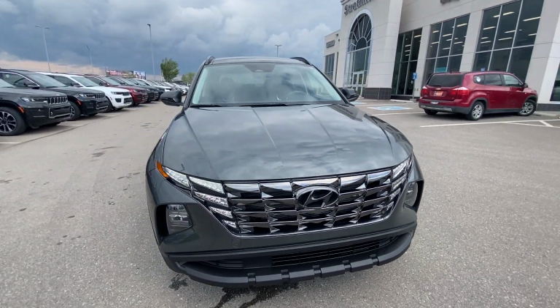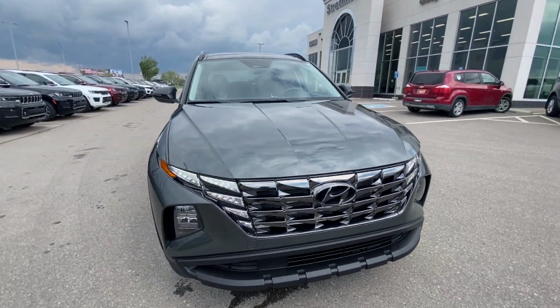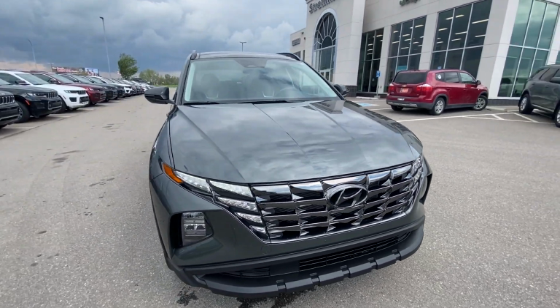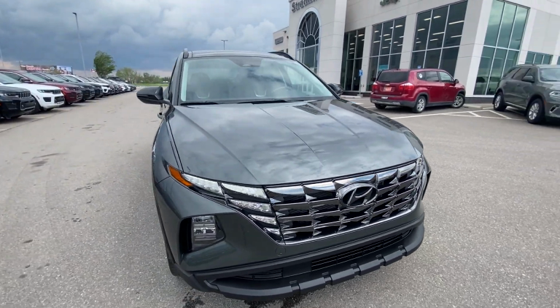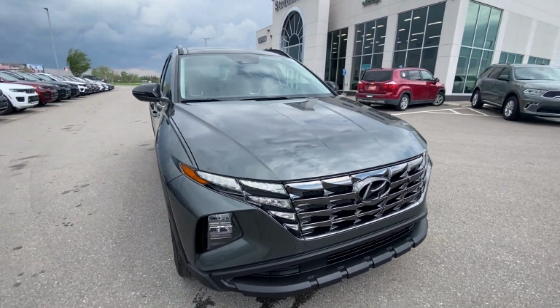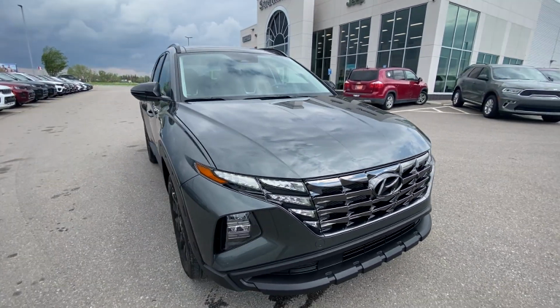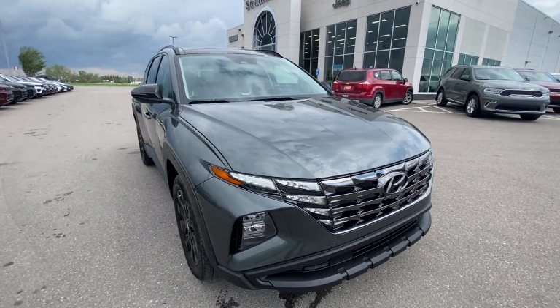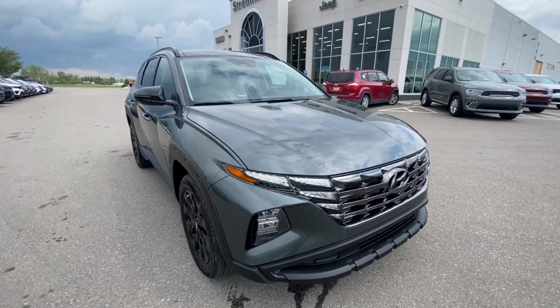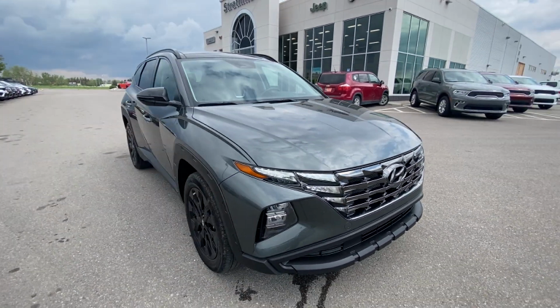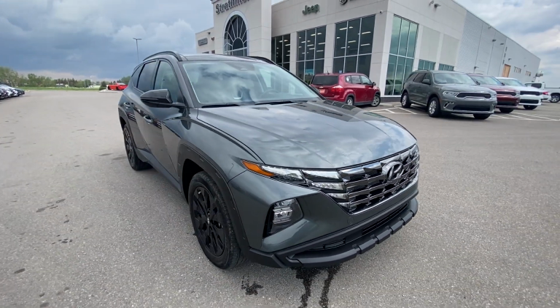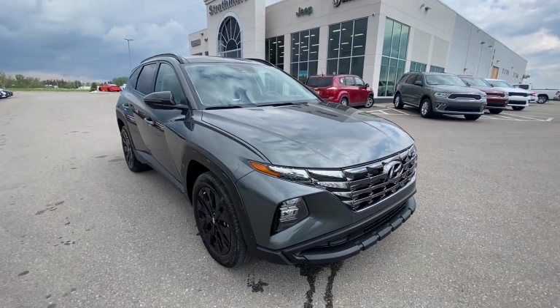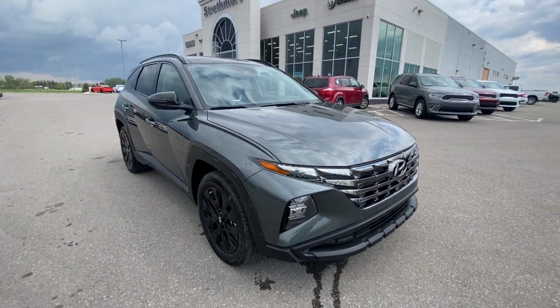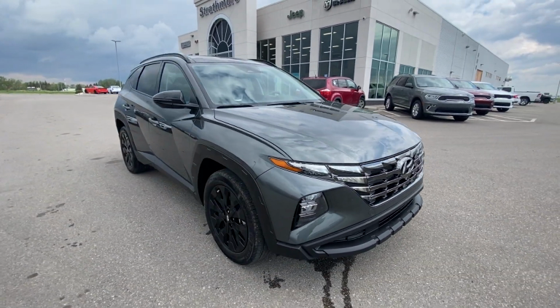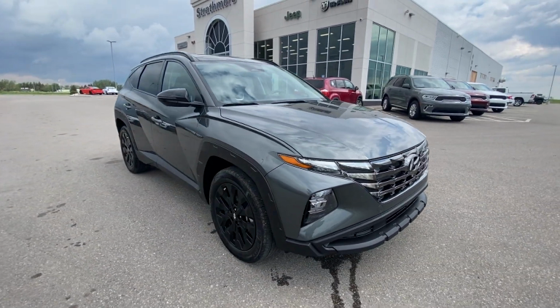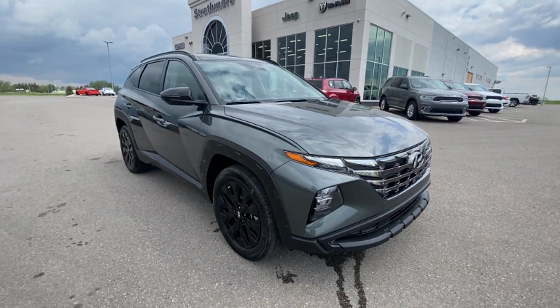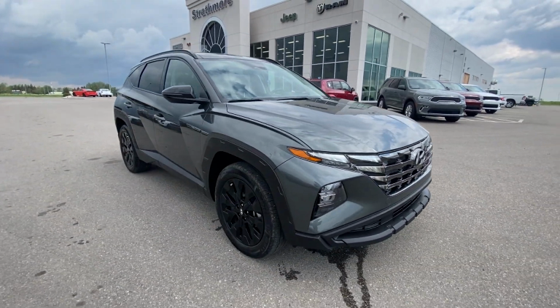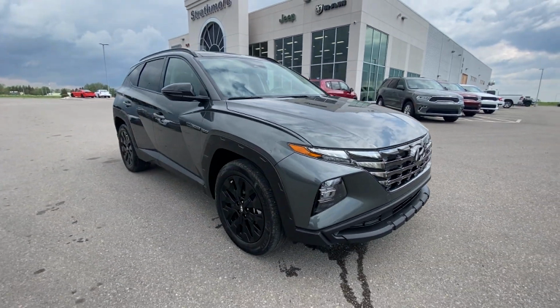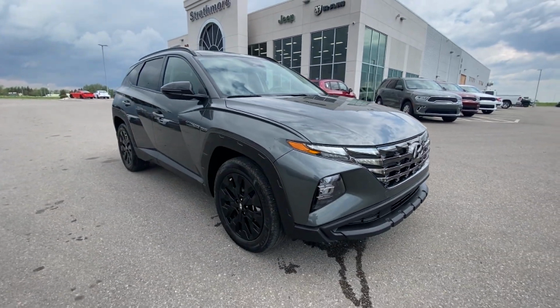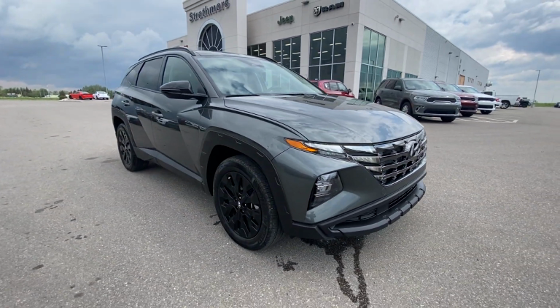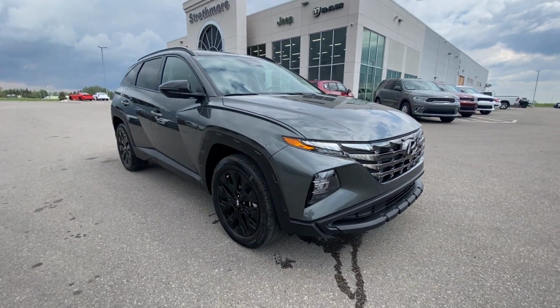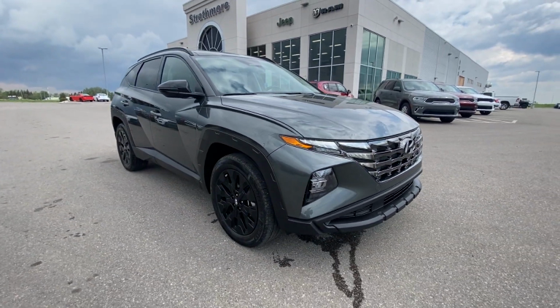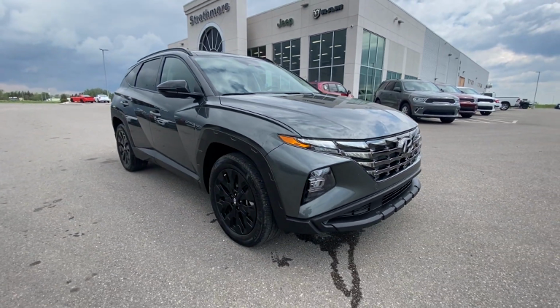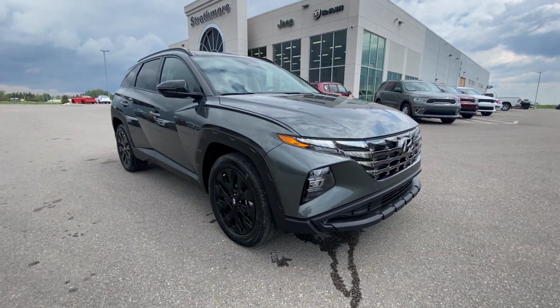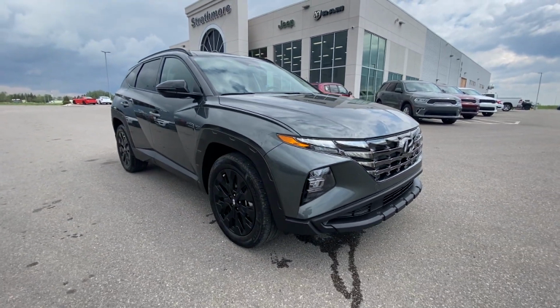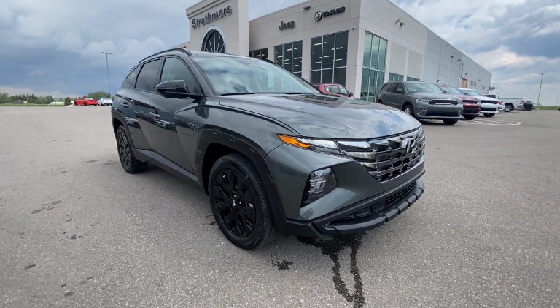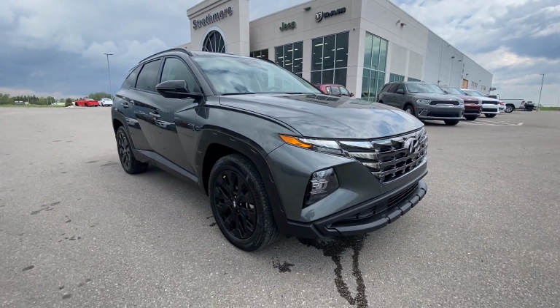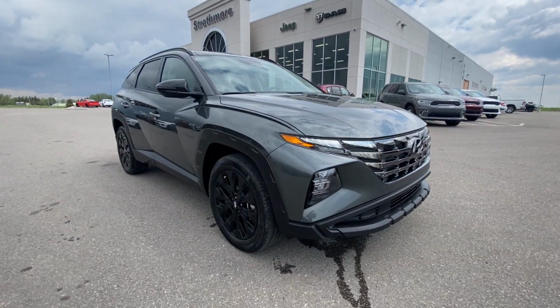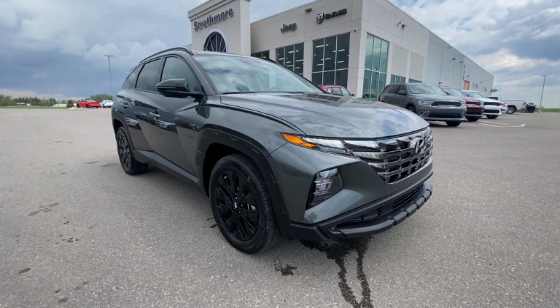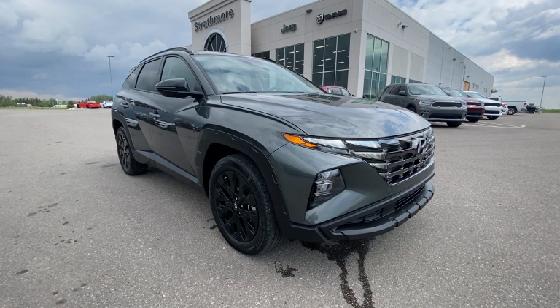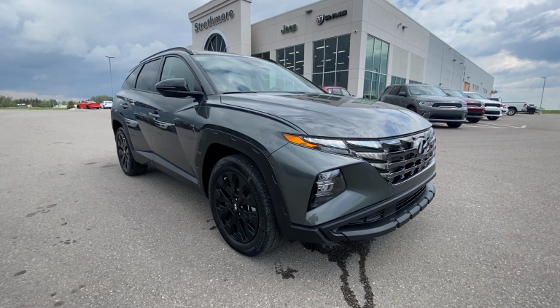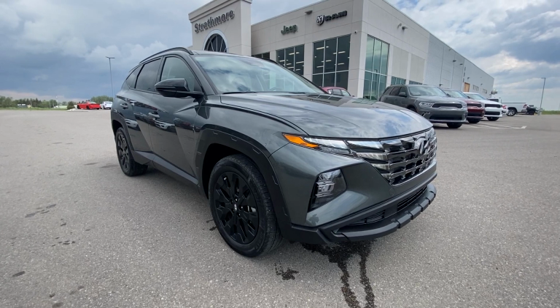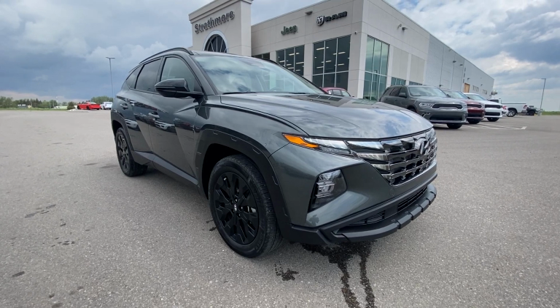Ready to hit the road. Give us a call if you want to take this one home today: 403-902-0434.